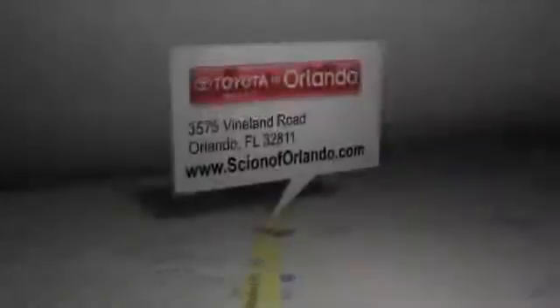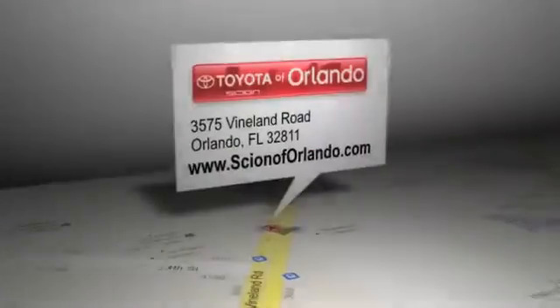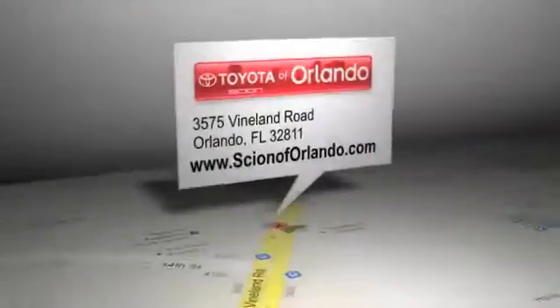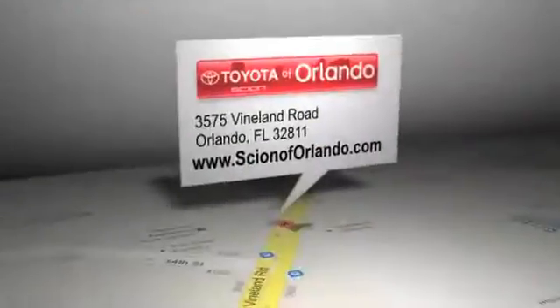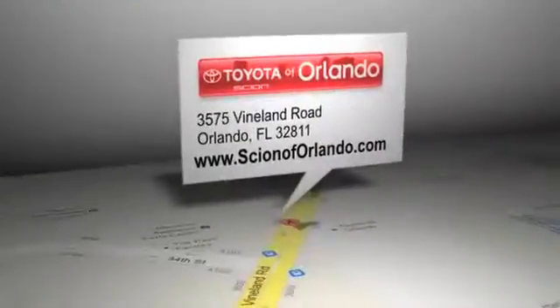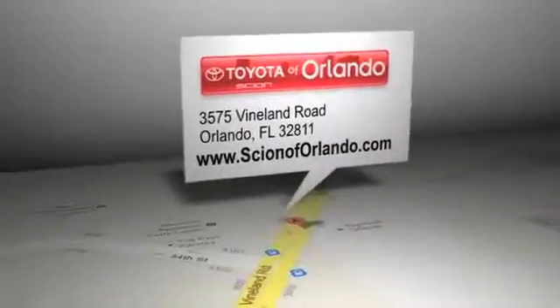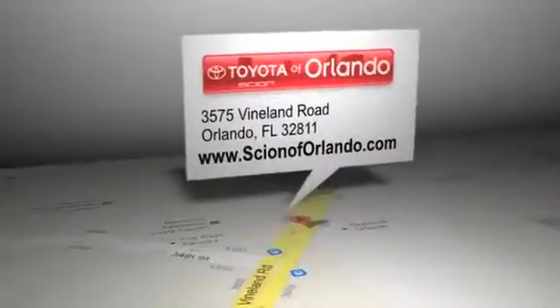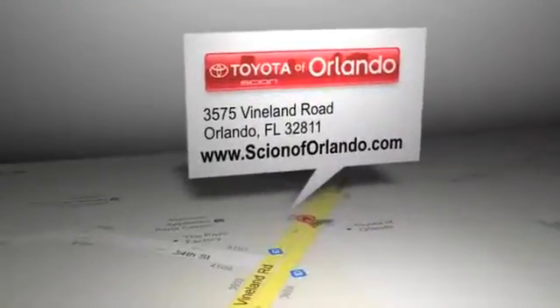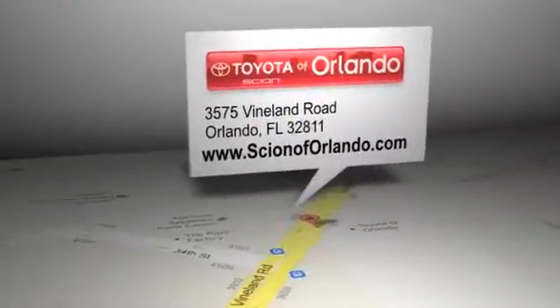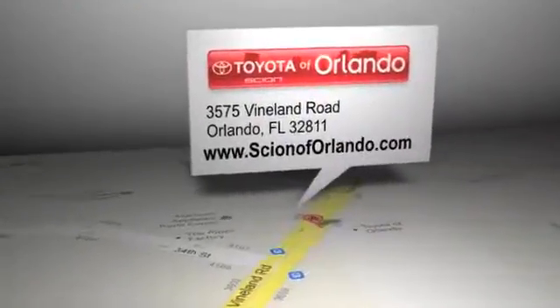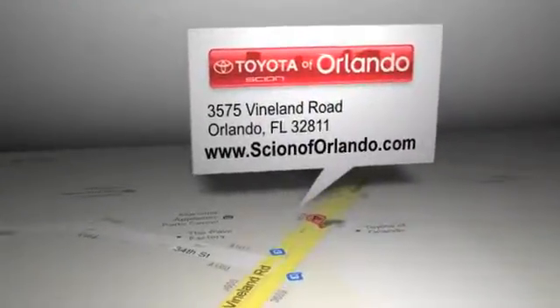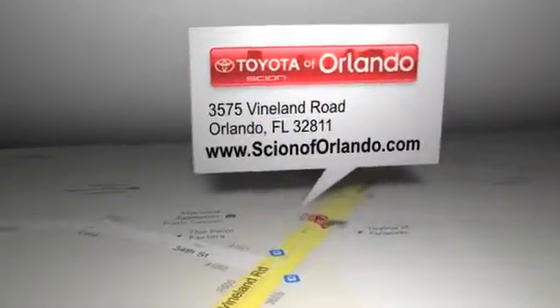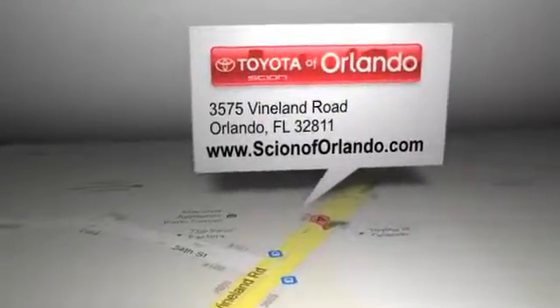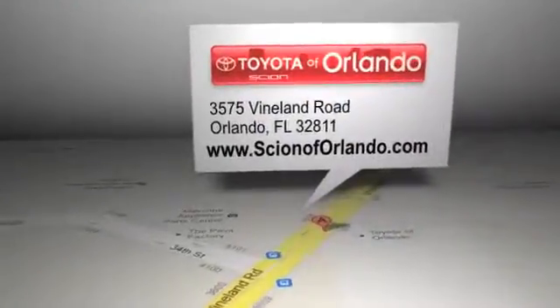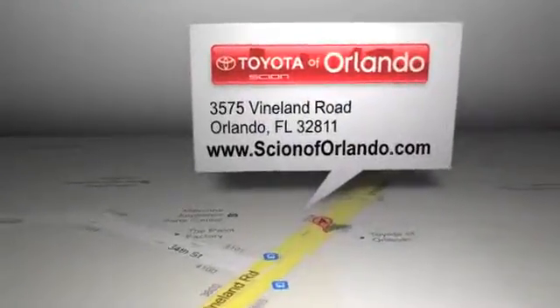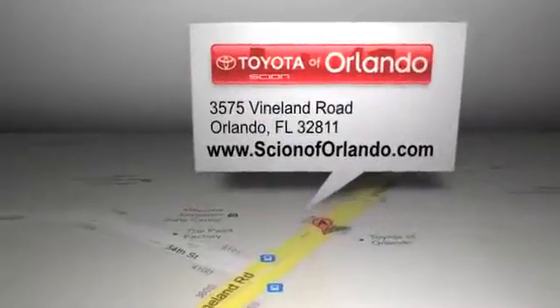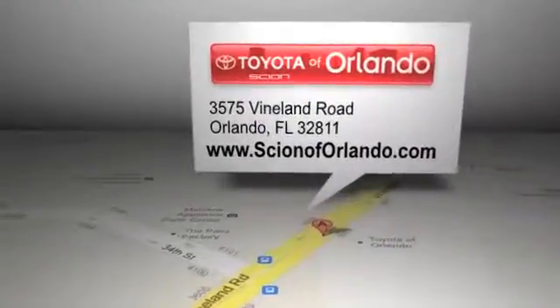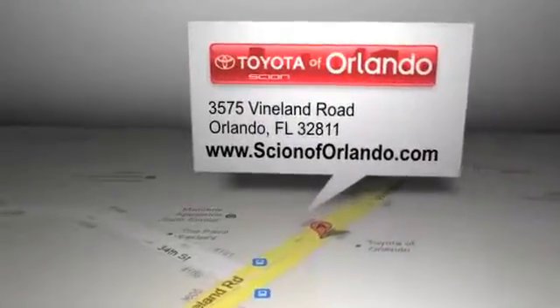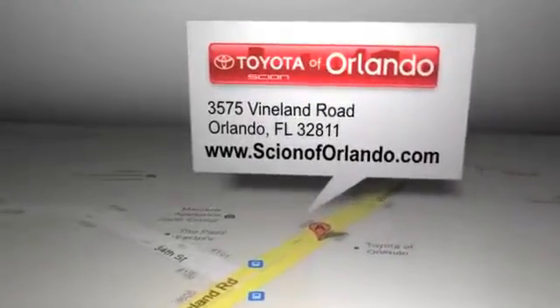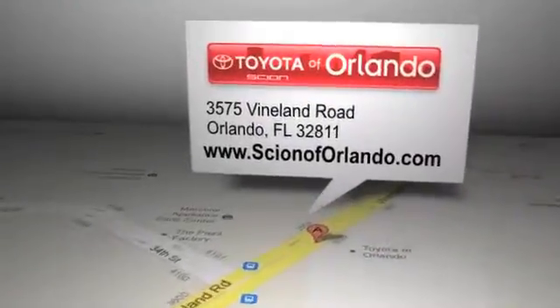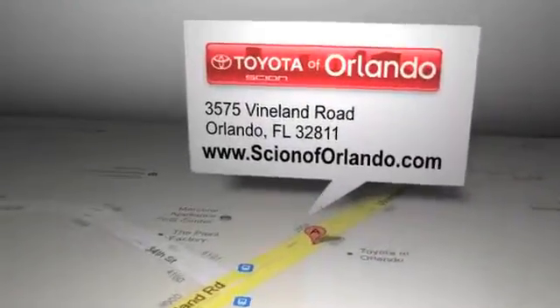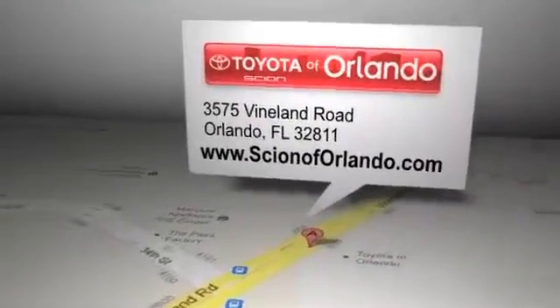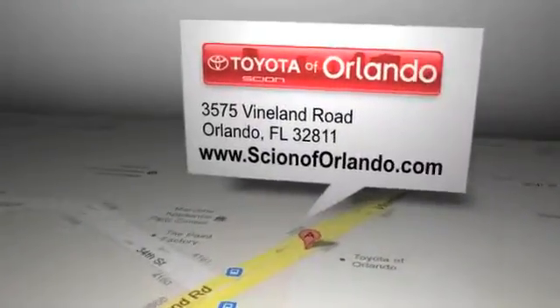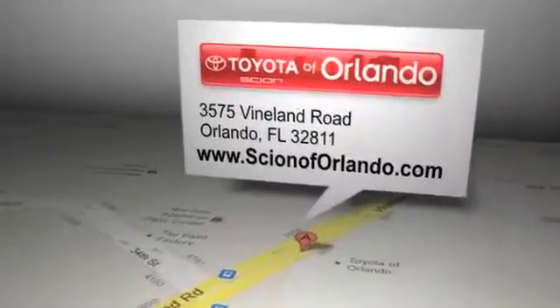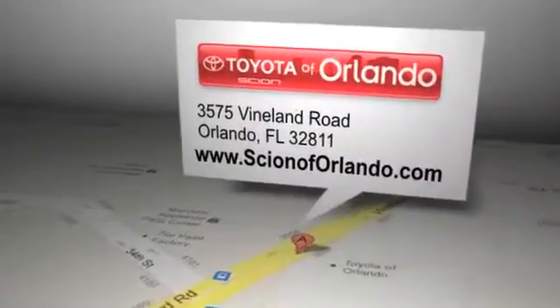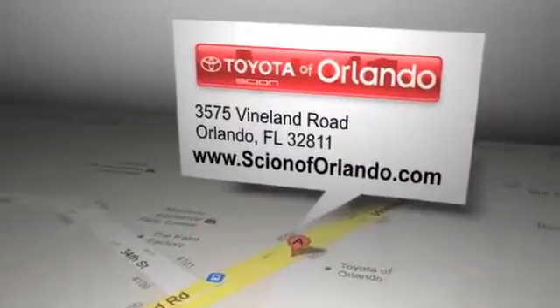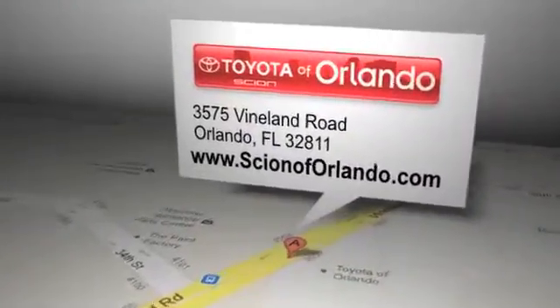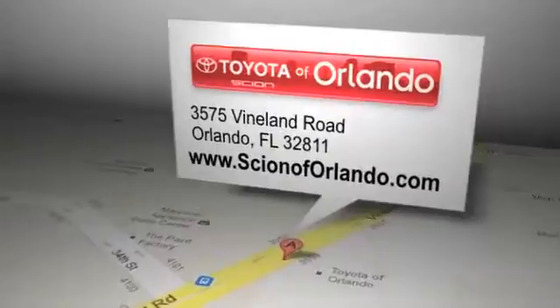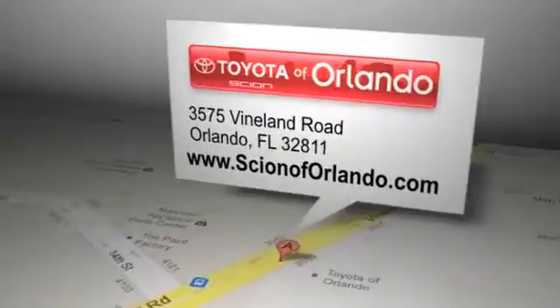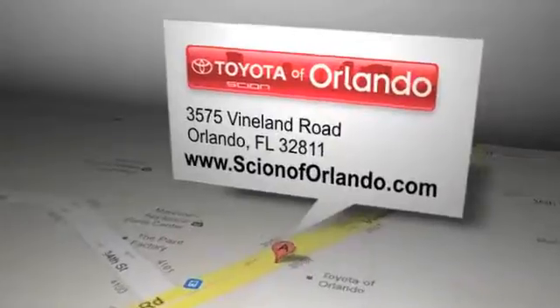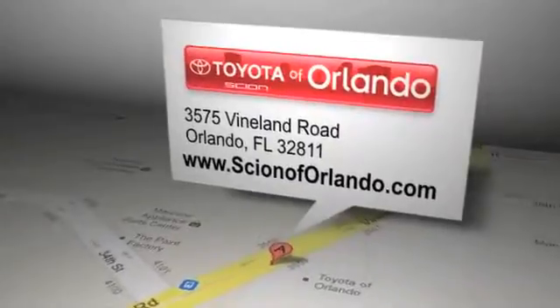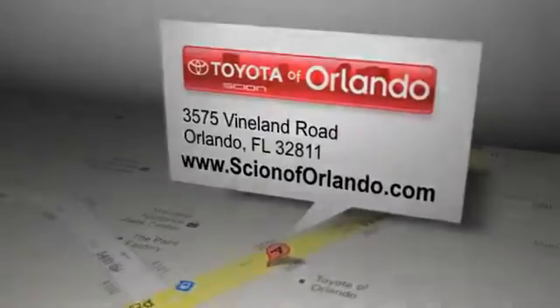Scion of Orlando is located at 3575 Vineland Road in Orlando, Florida.